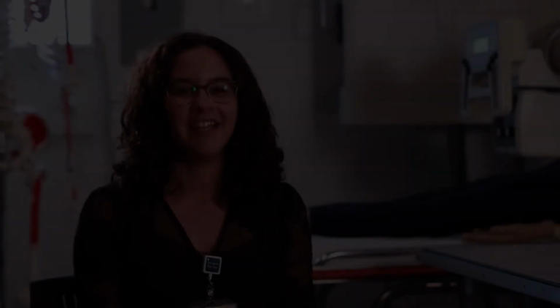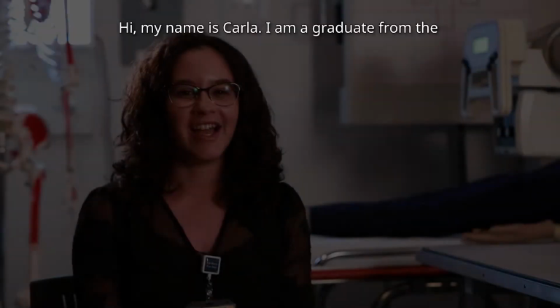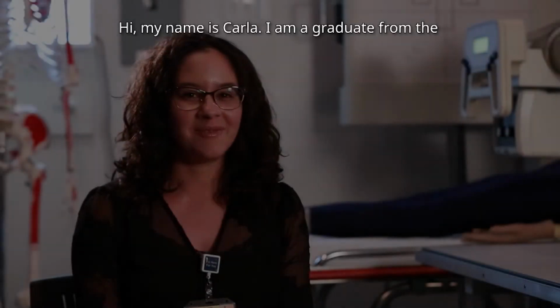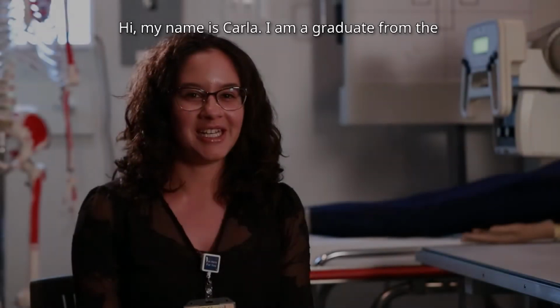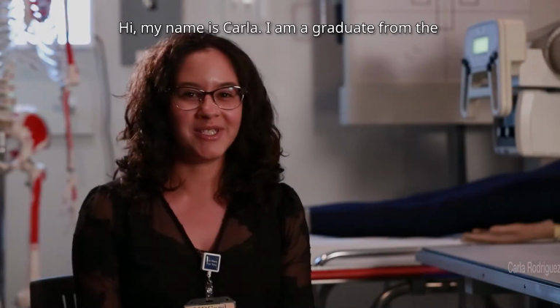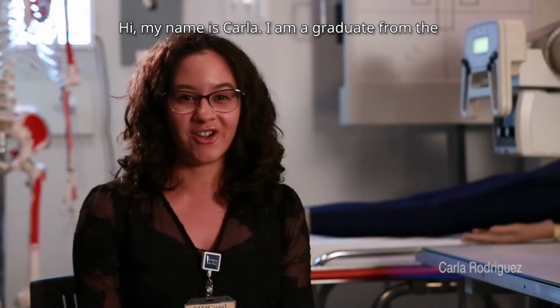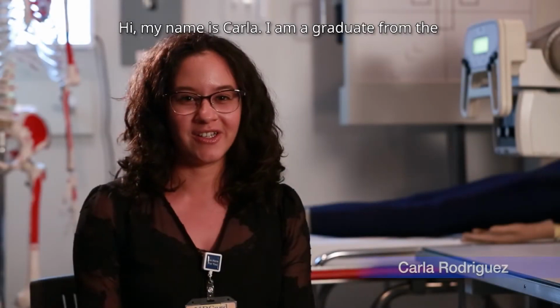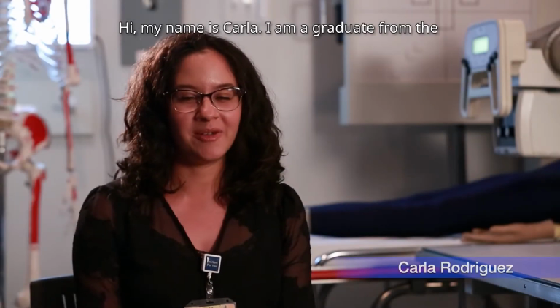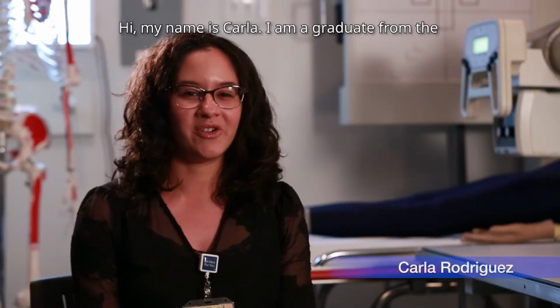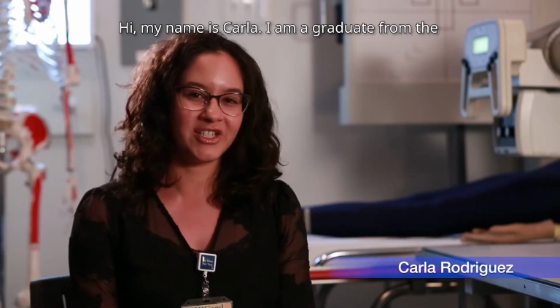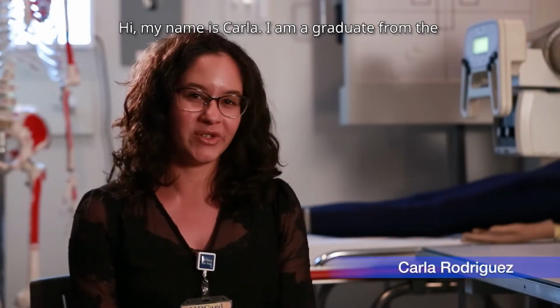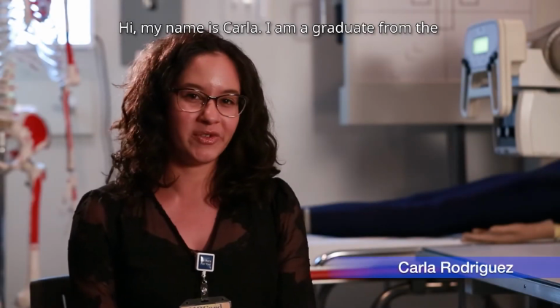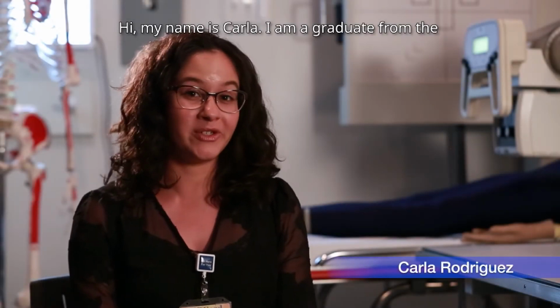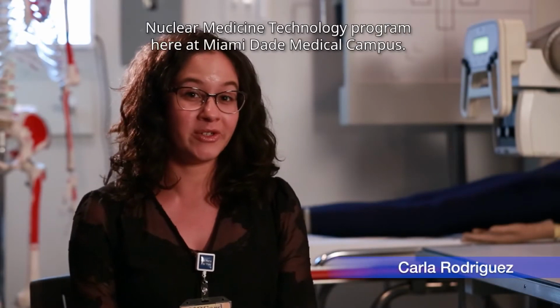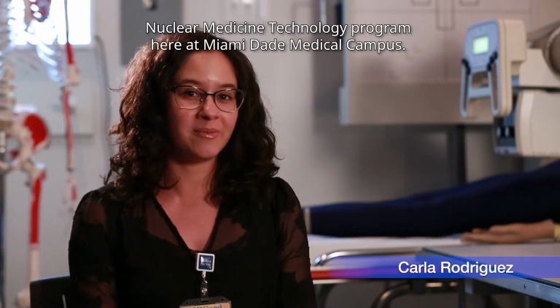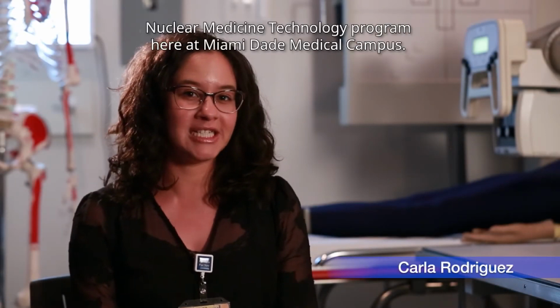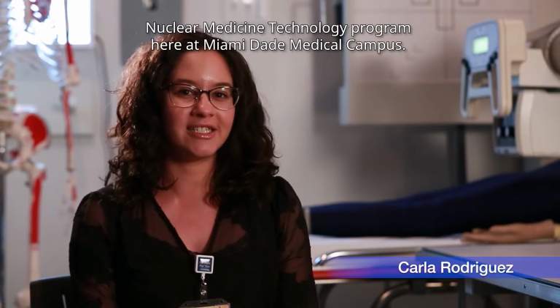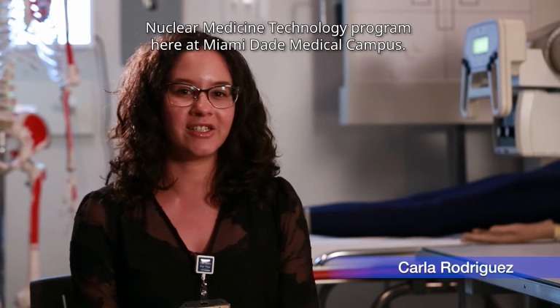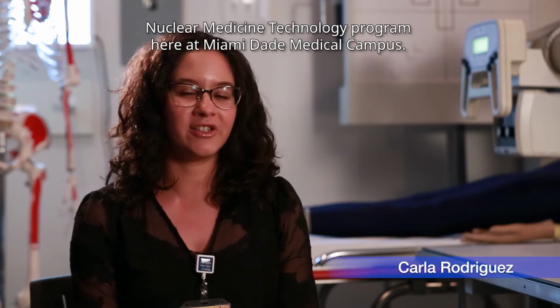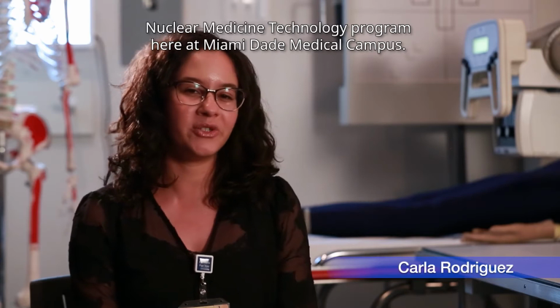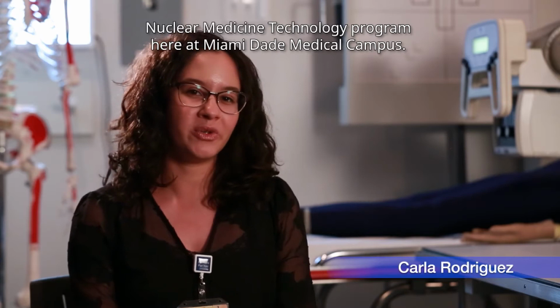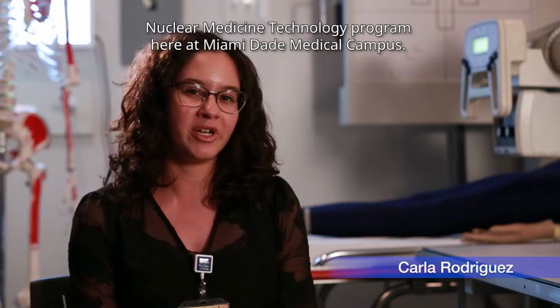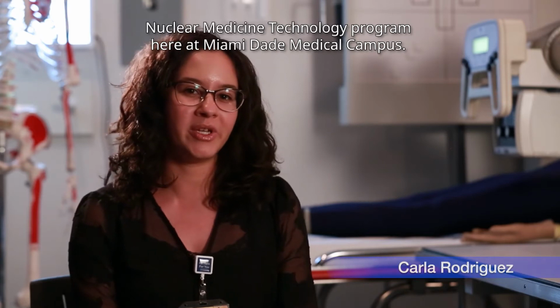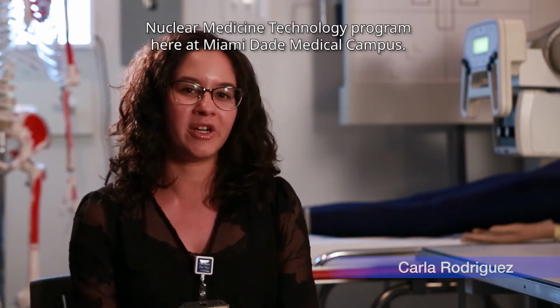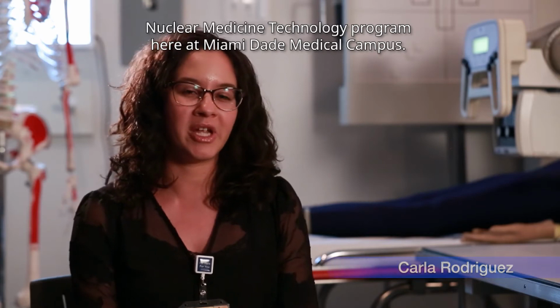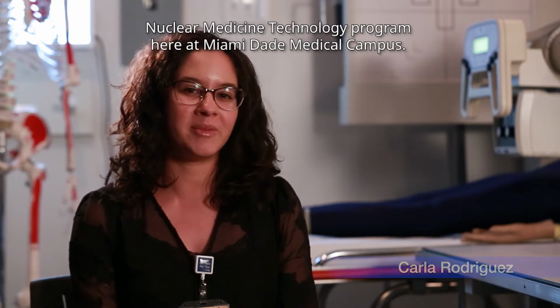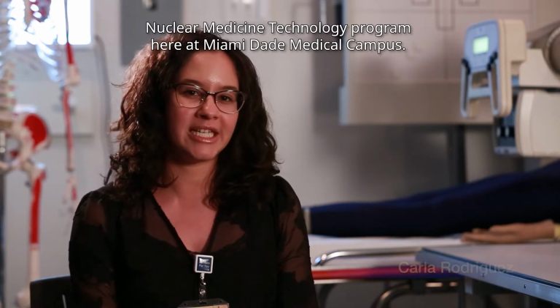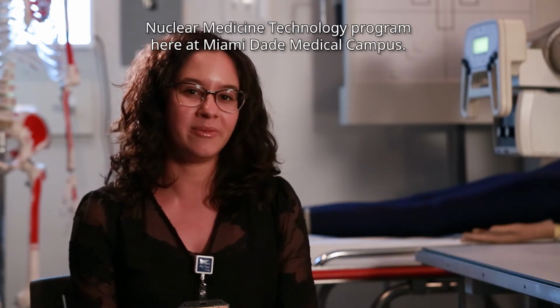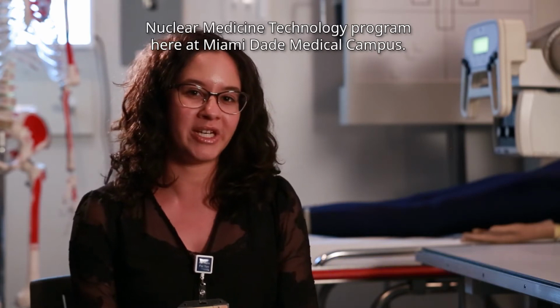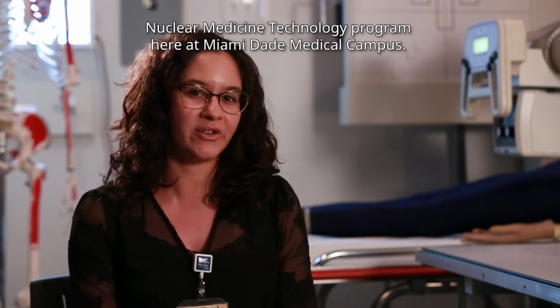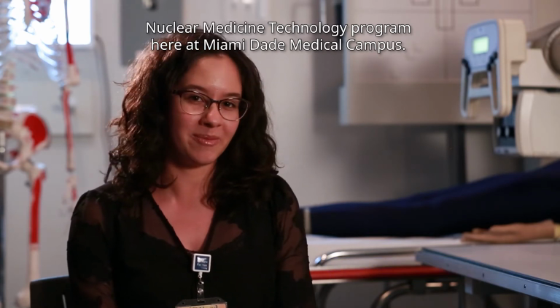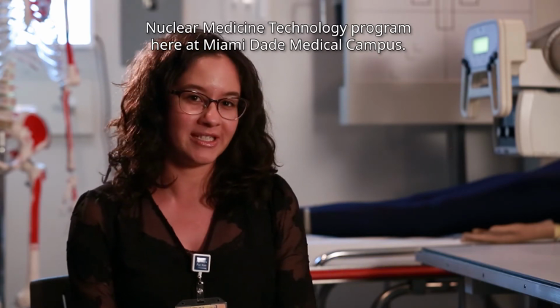Hi, my name is Karla. I'm a graduate from the Nuclear Medicine Technology Program here at Miami-Dade Medical Campus.